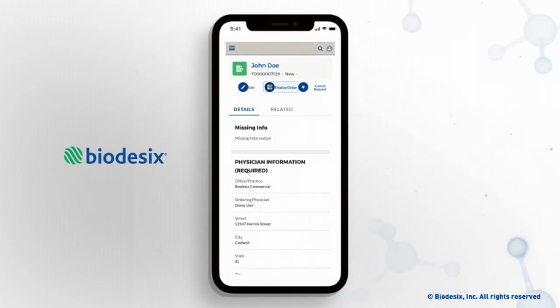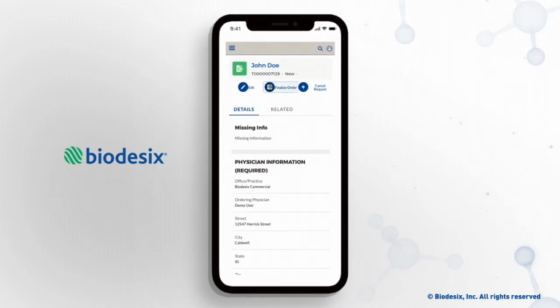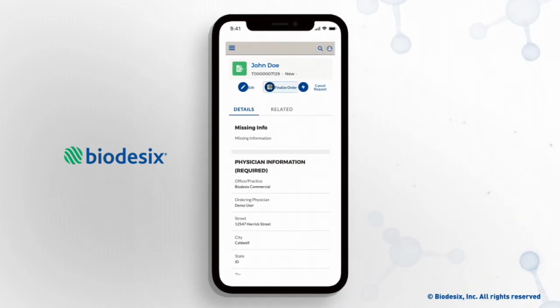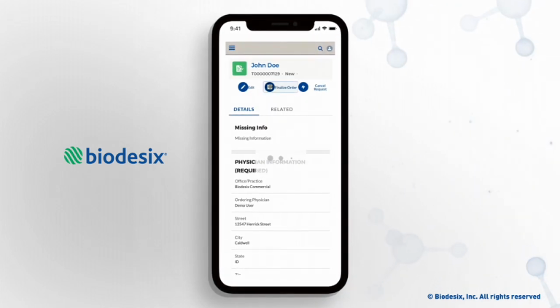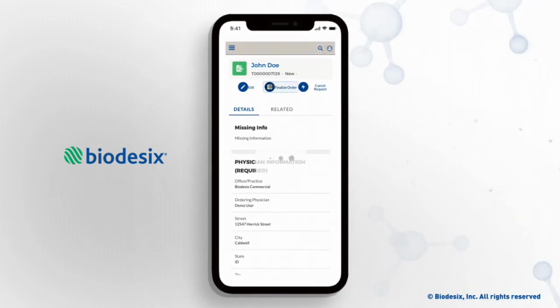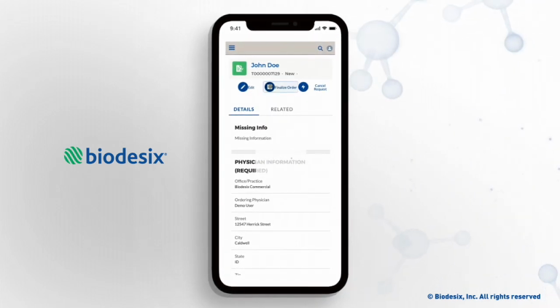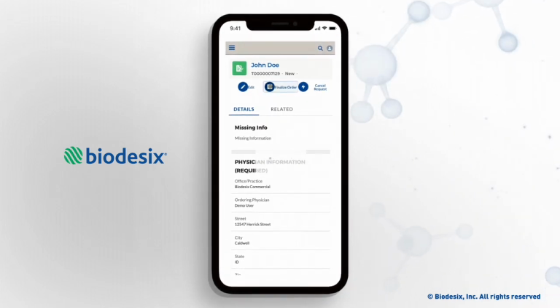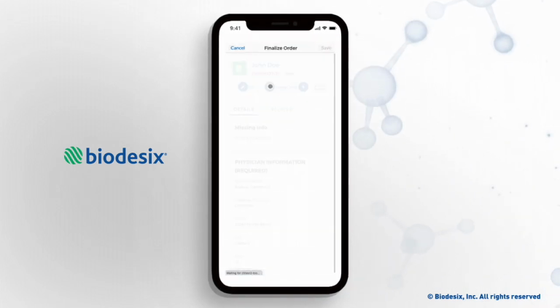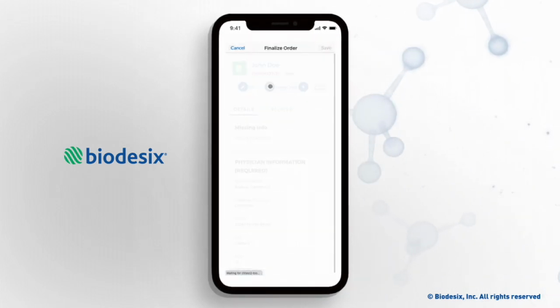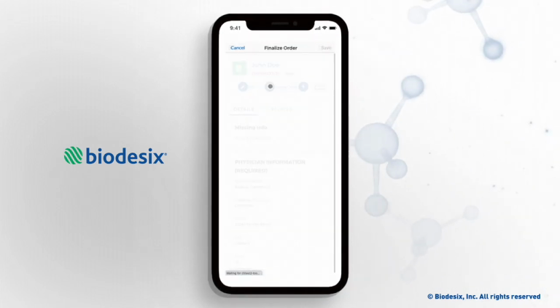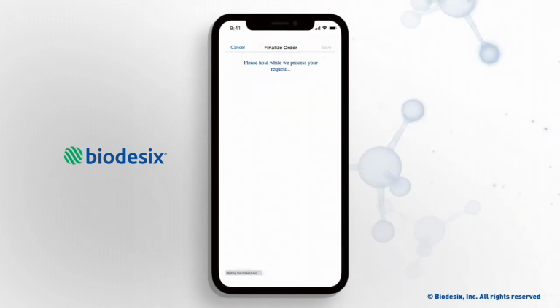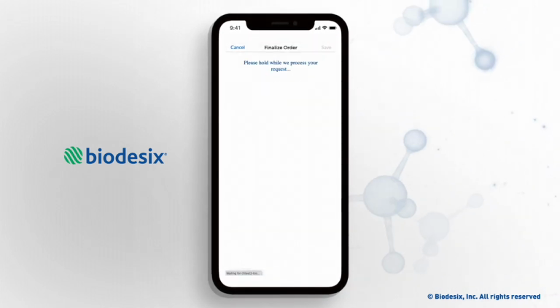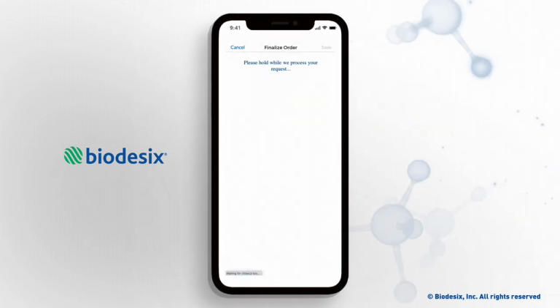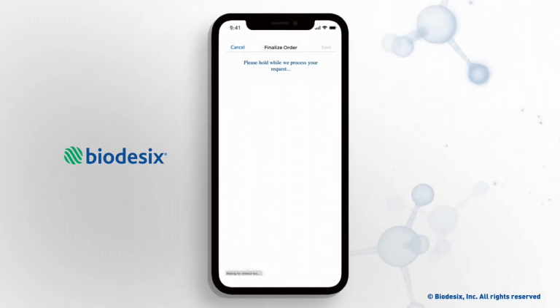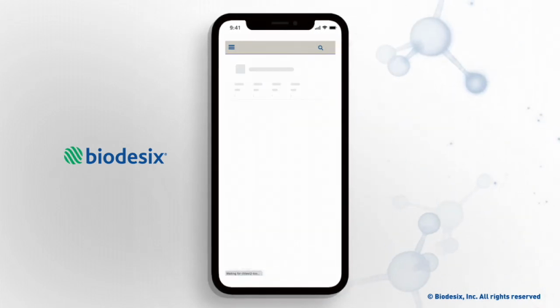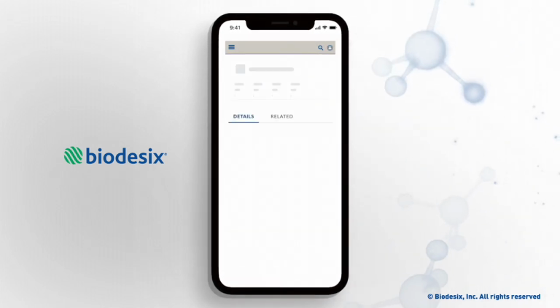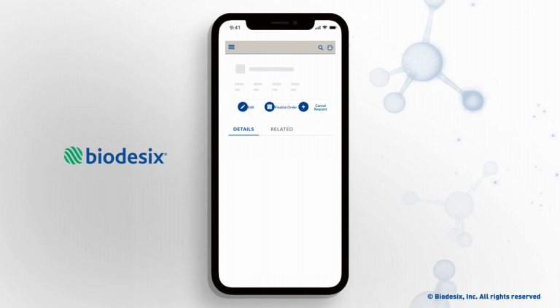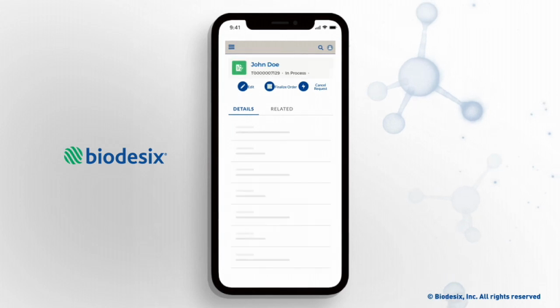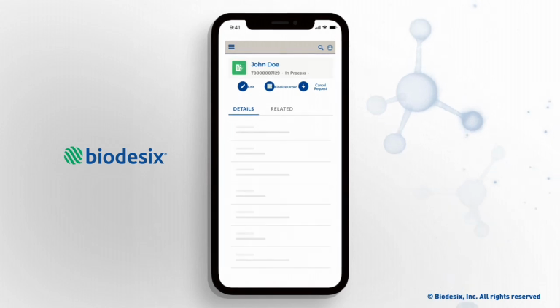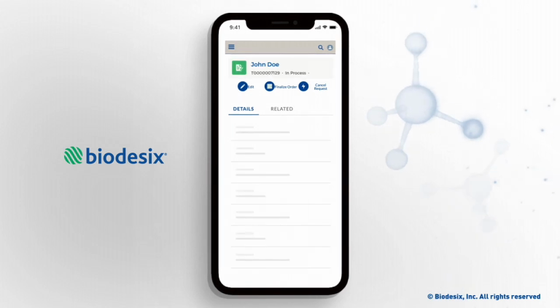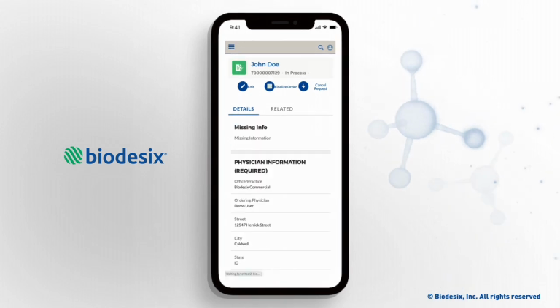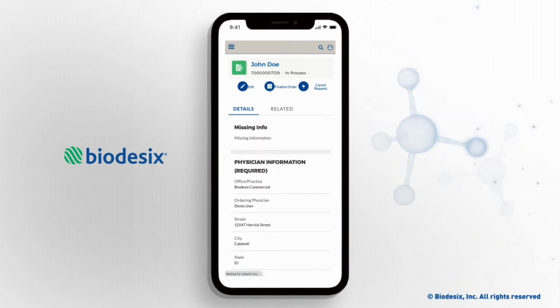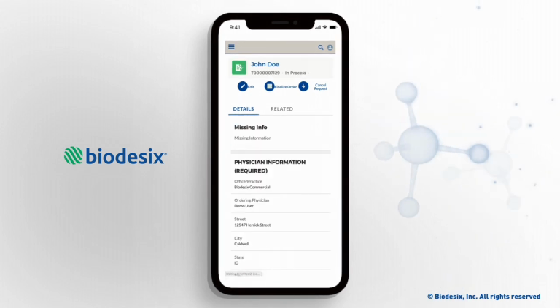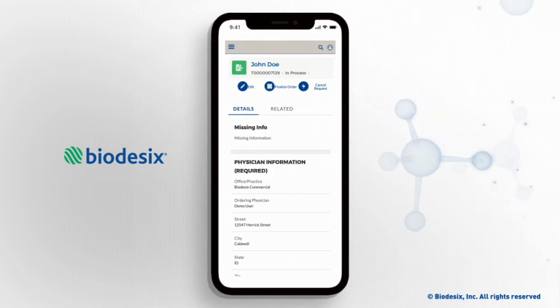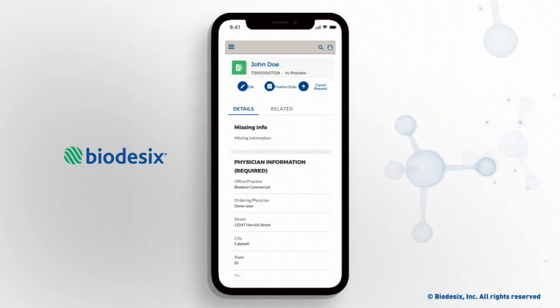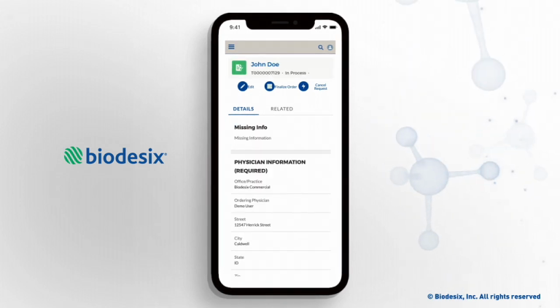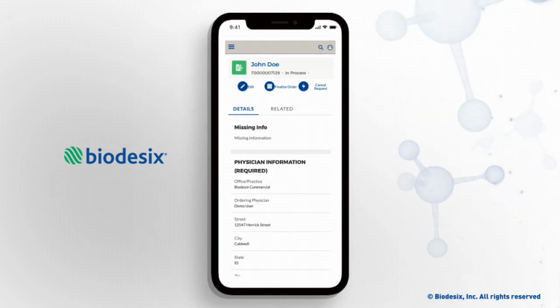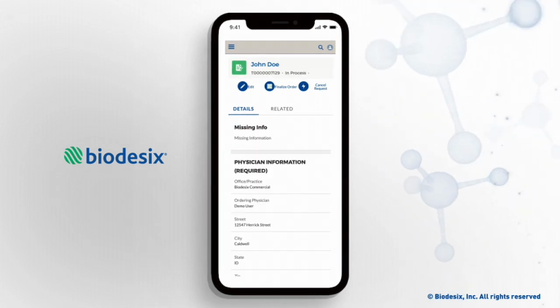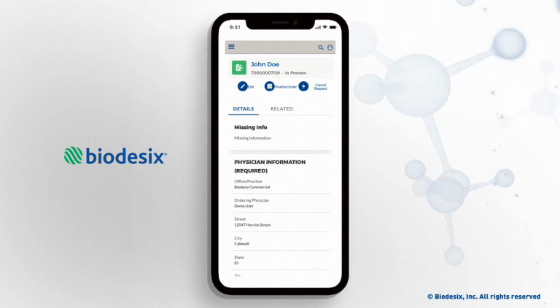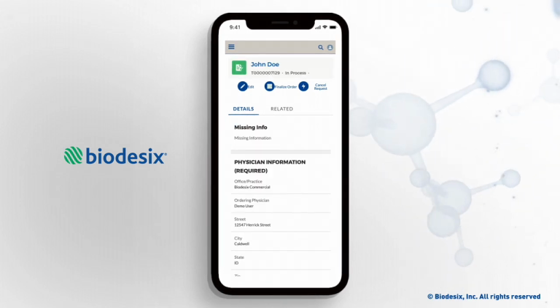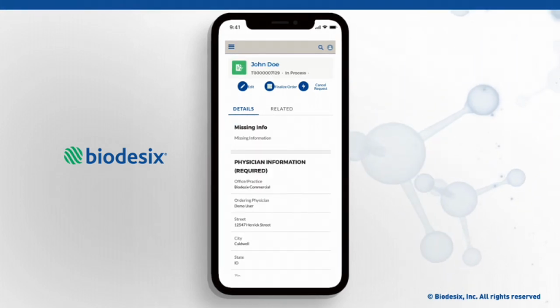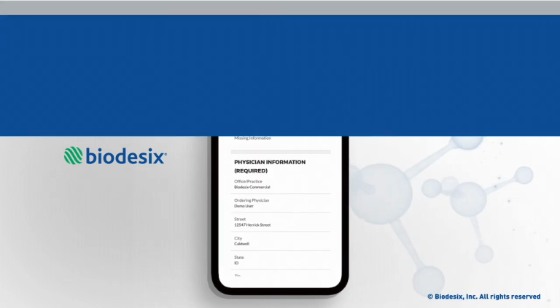Clicking Finalize Order submits the test request to the Biodesix Customer Care Team for processing.